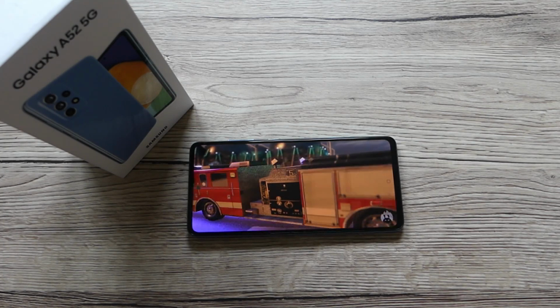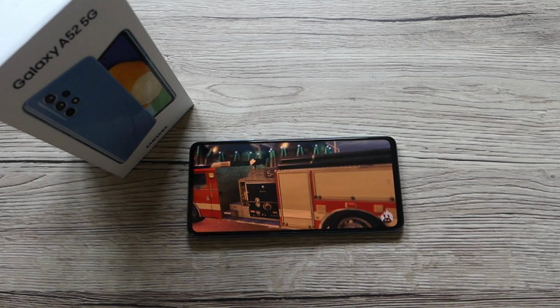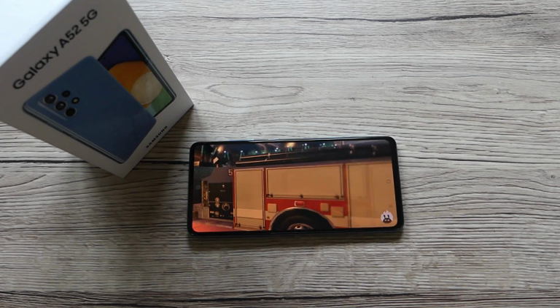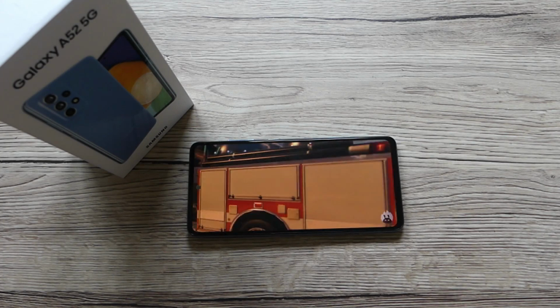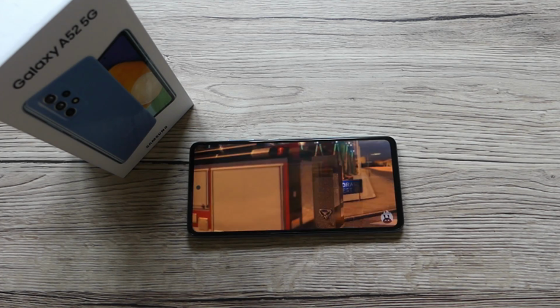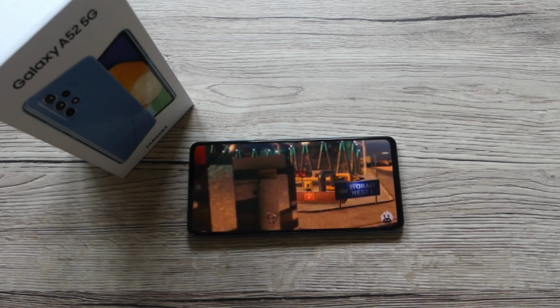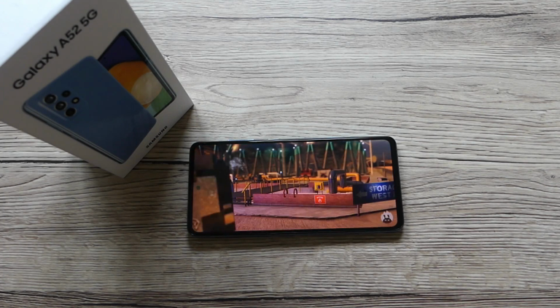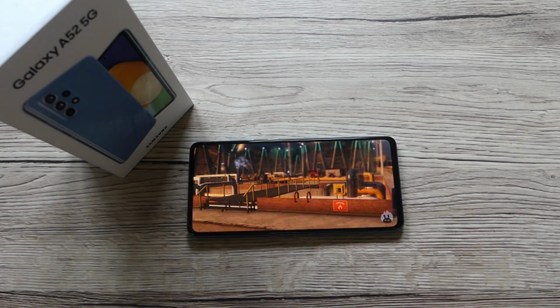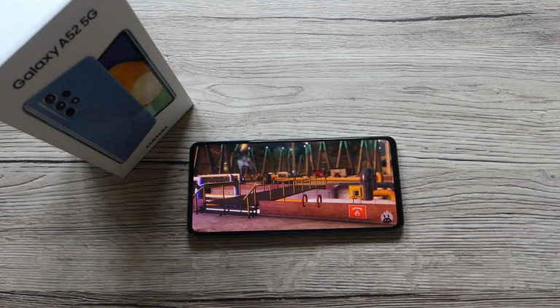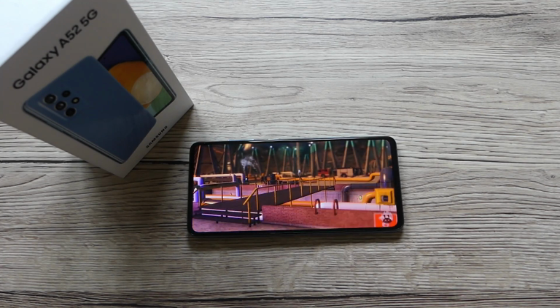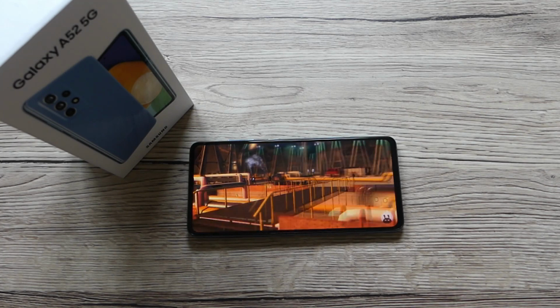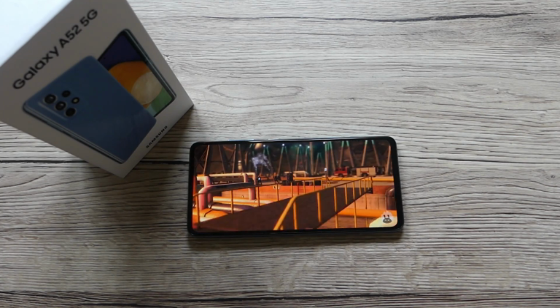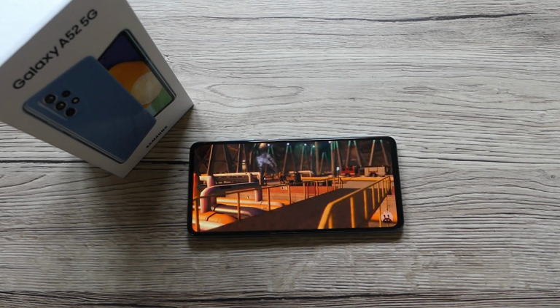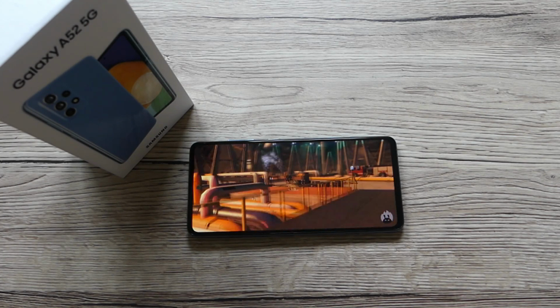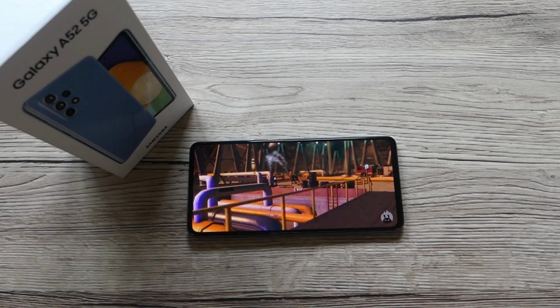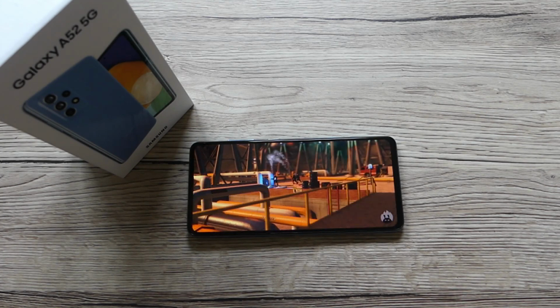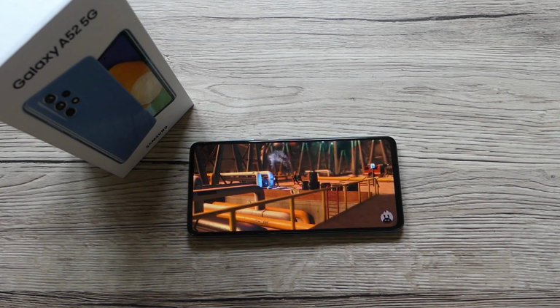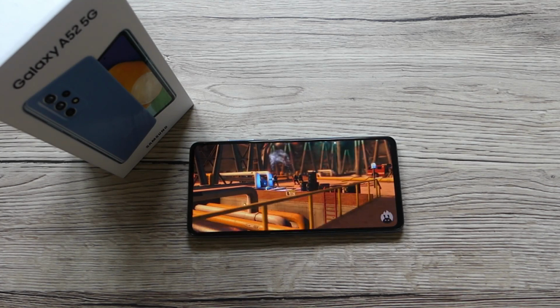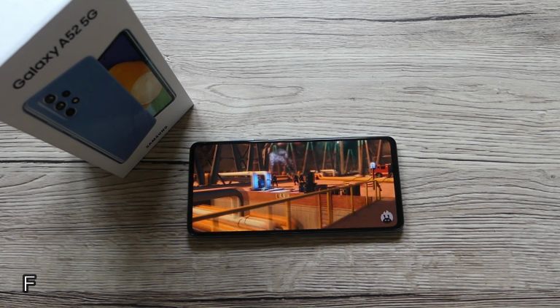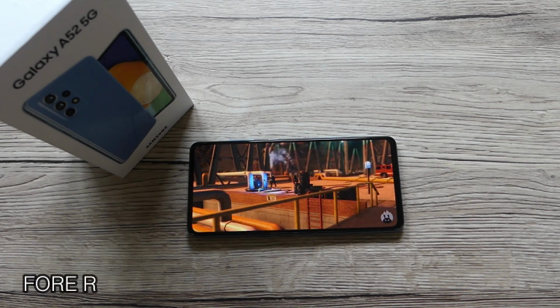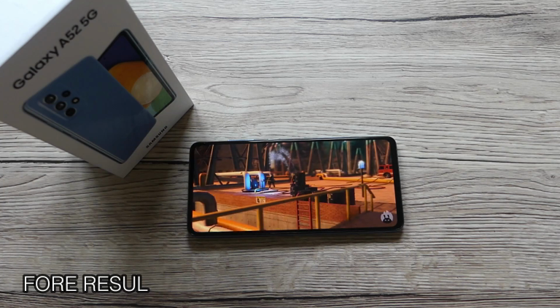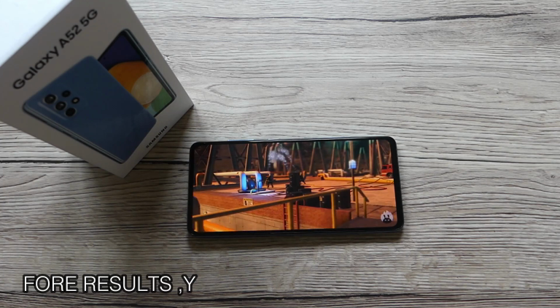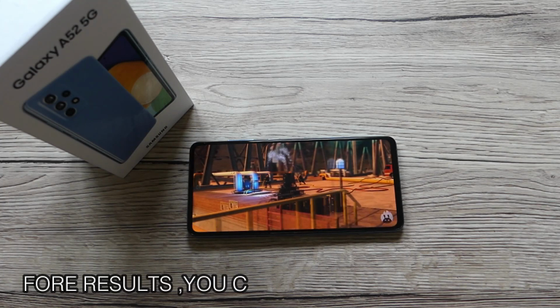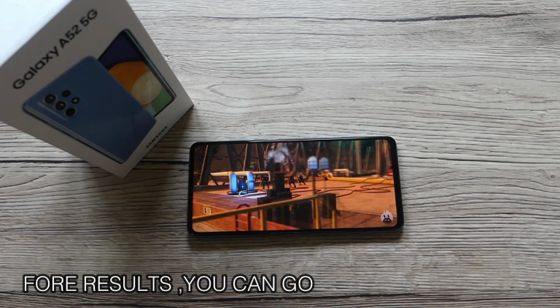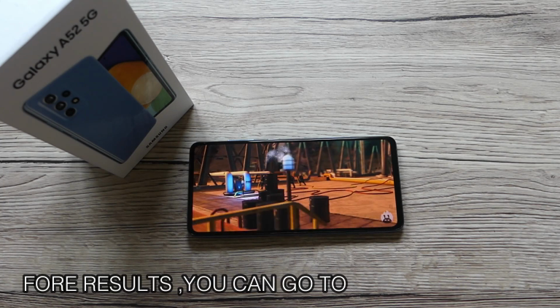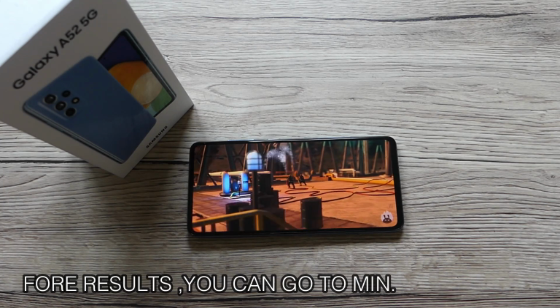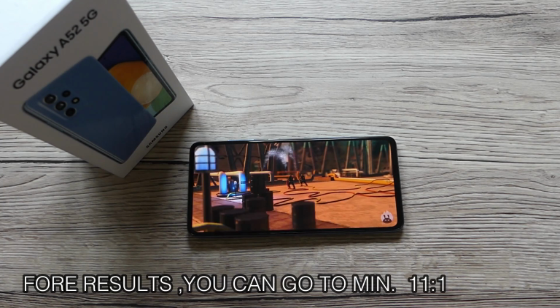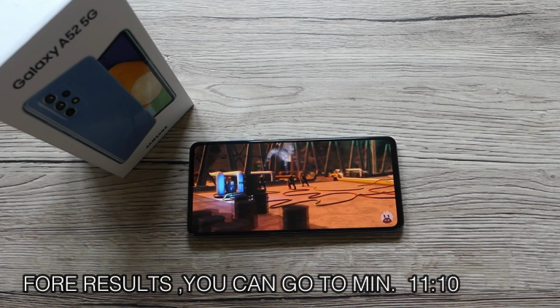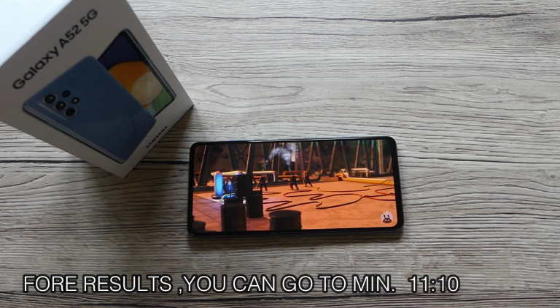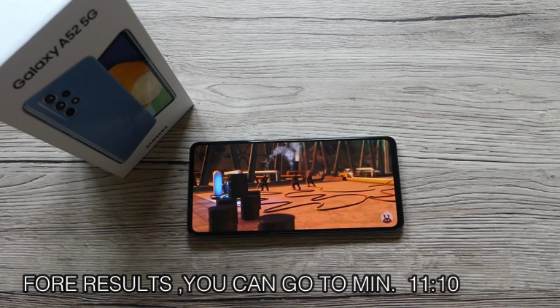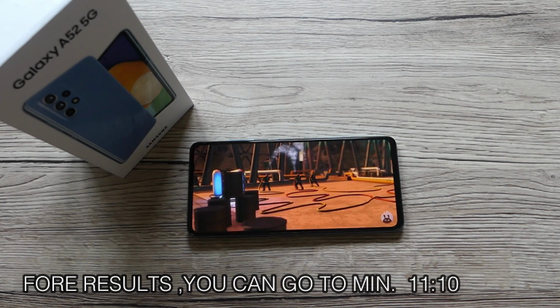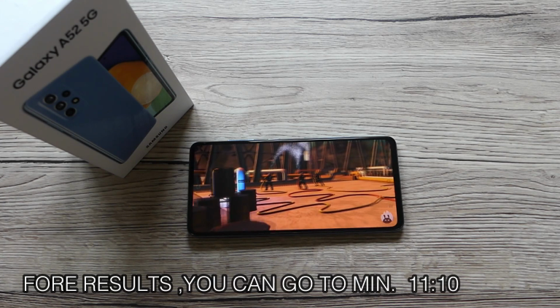Let's wait till the end and find out the final result.